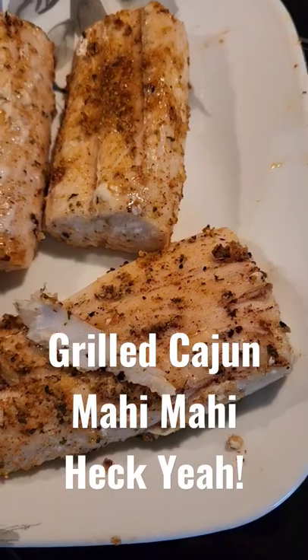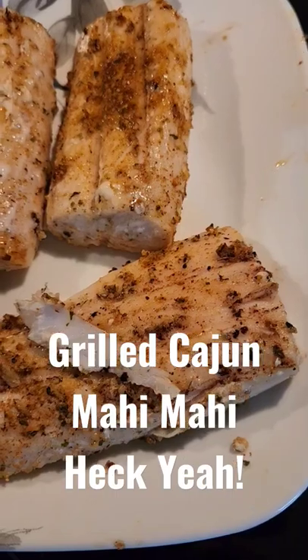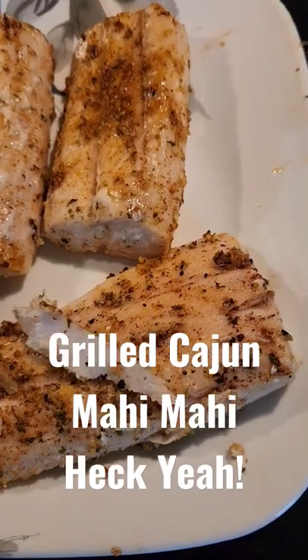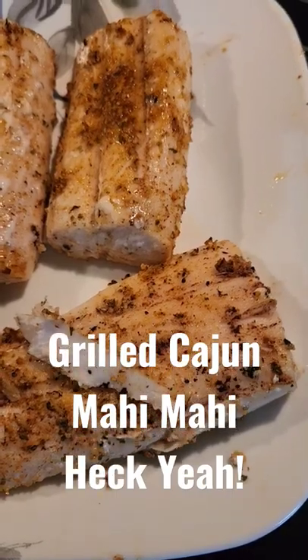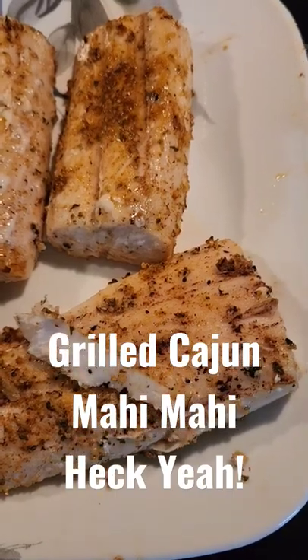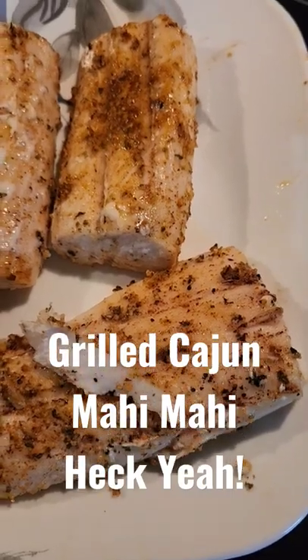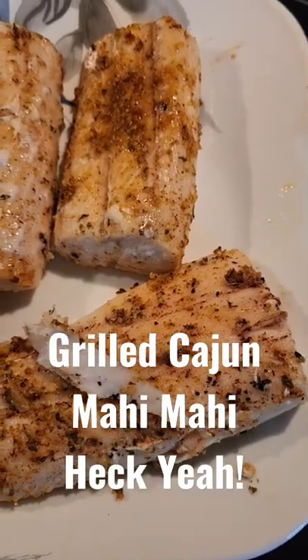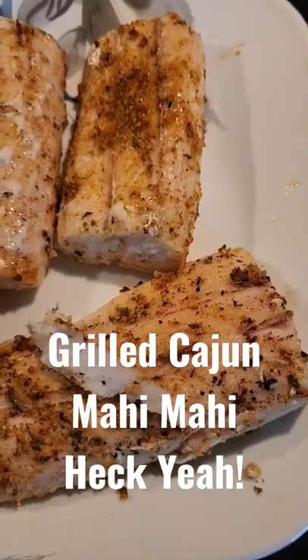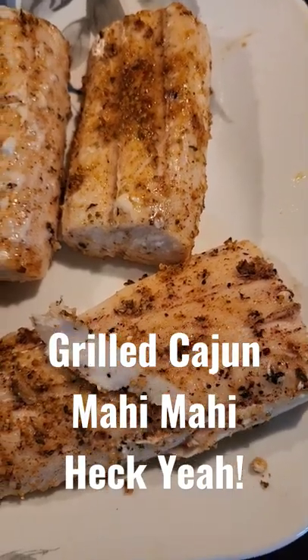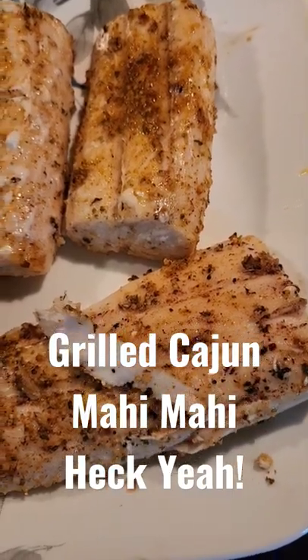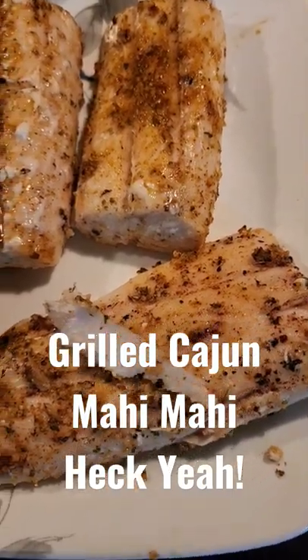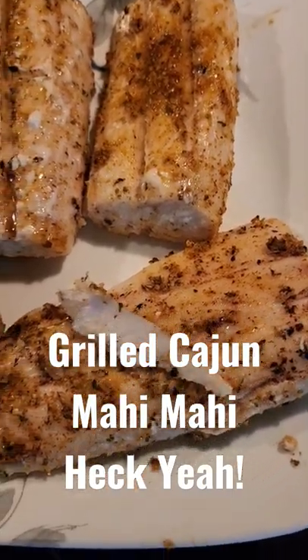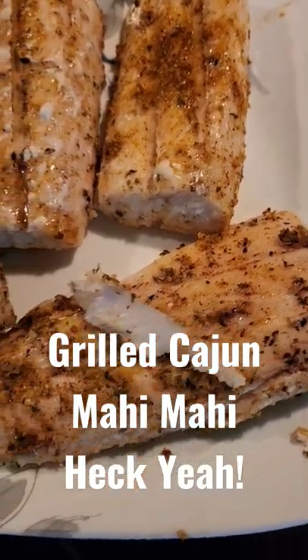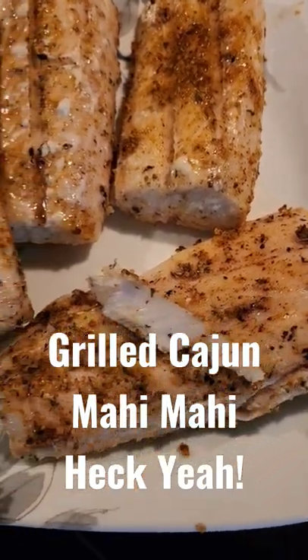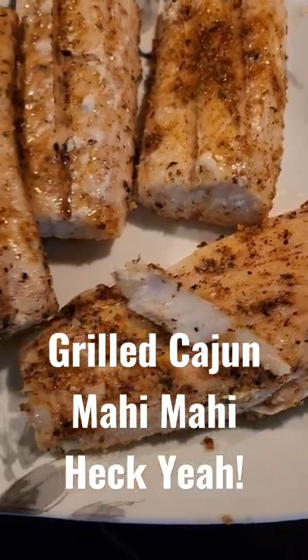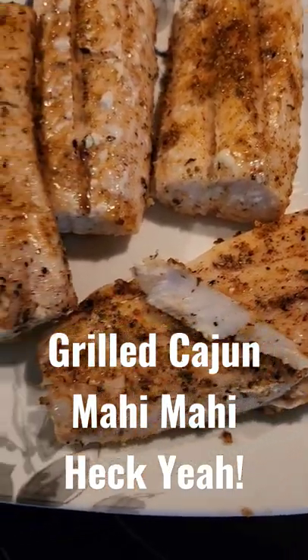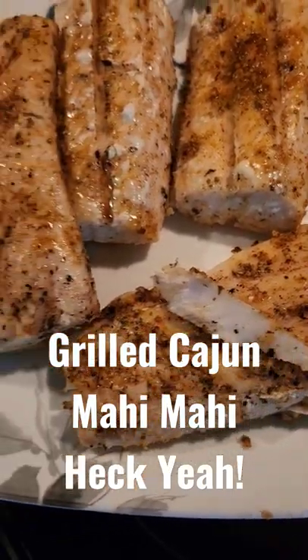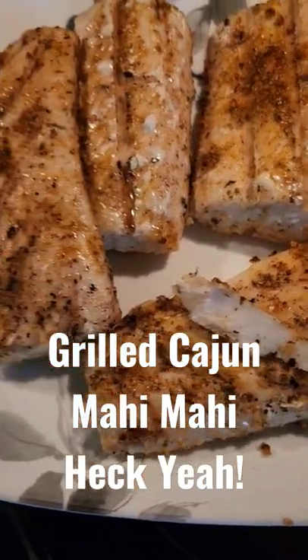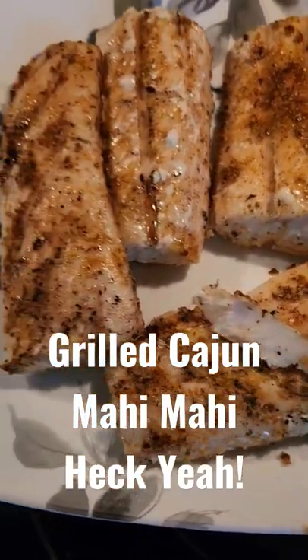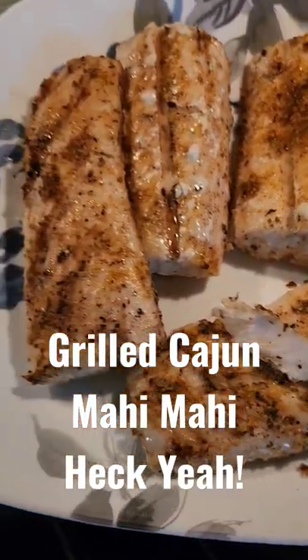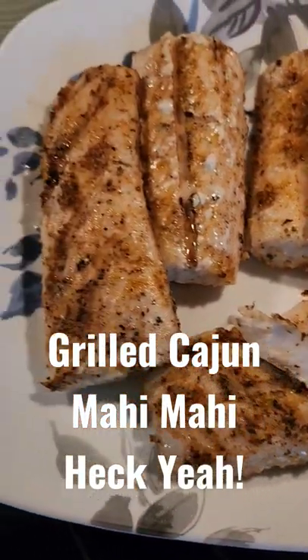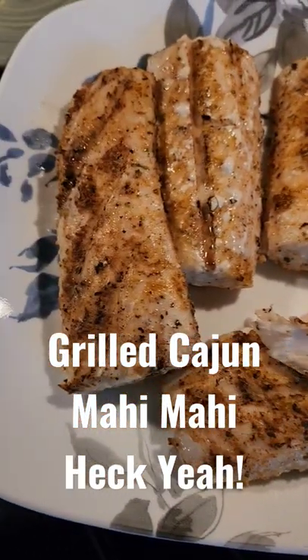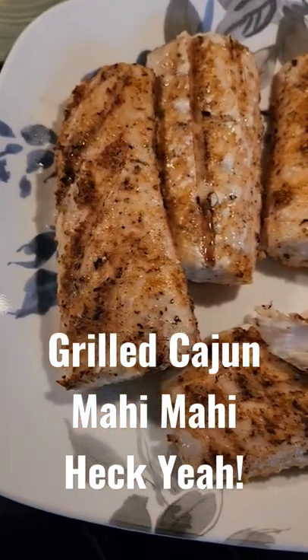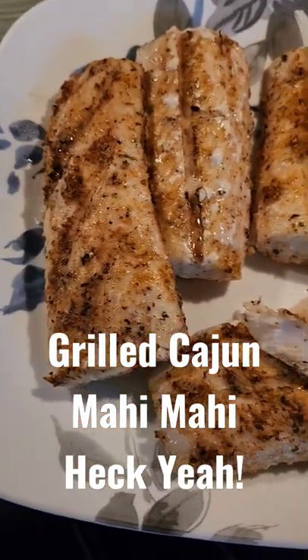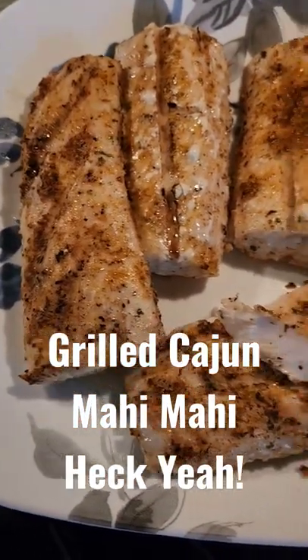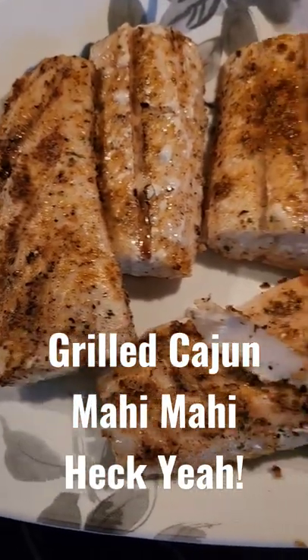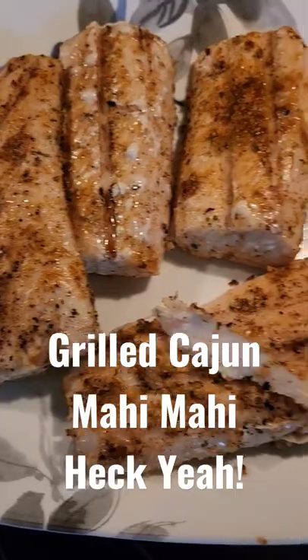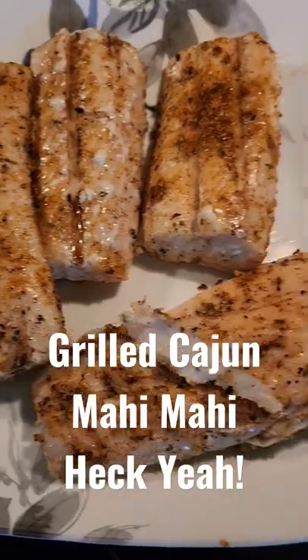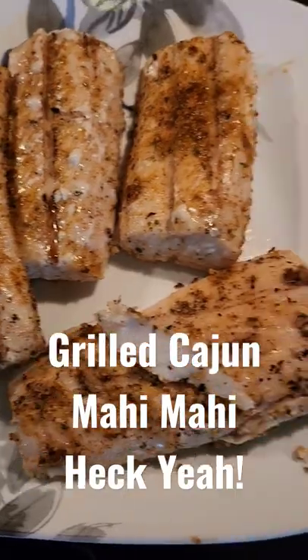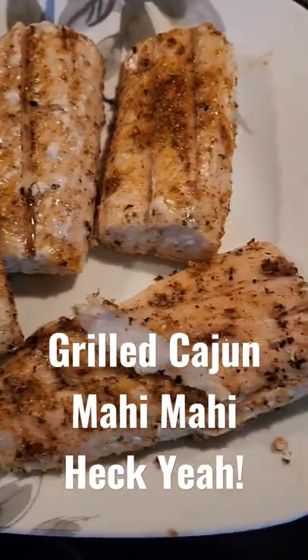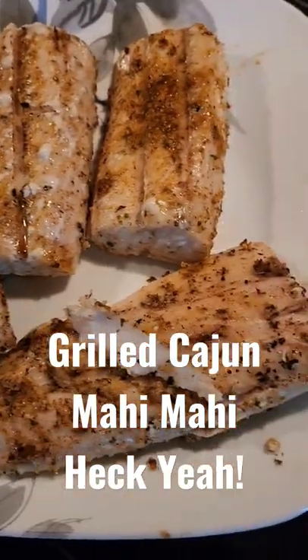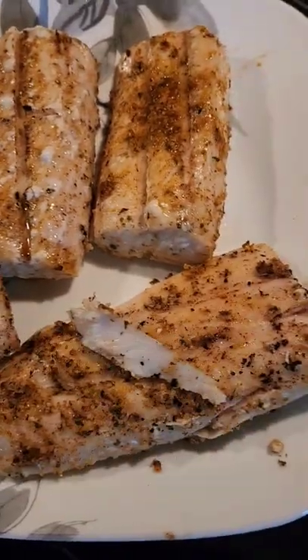Today we're going to make grilled Mahi Mahi Cajun style. Heck yeah!